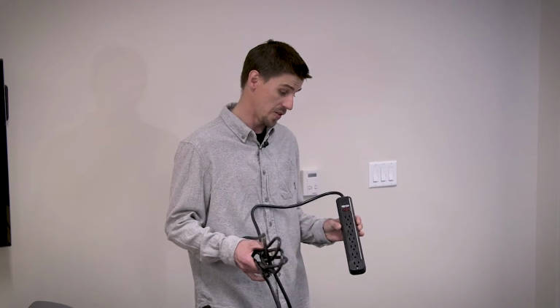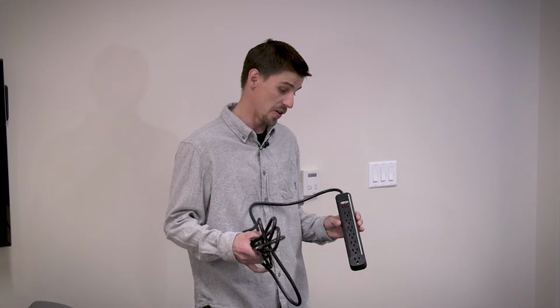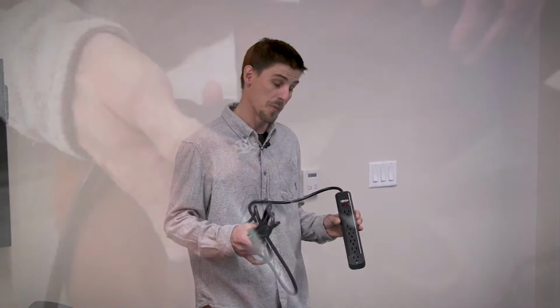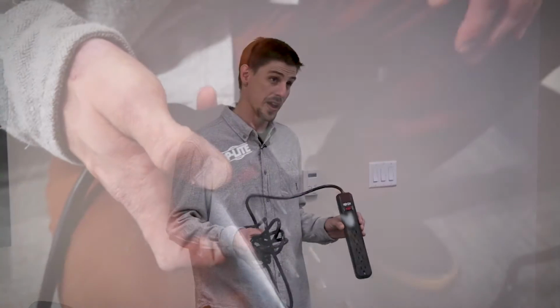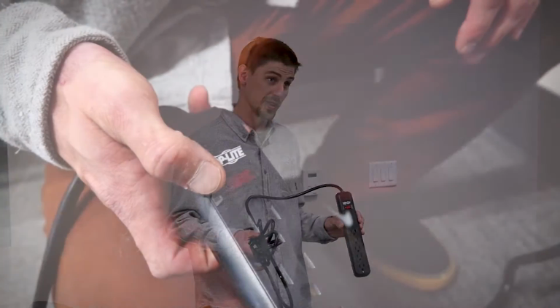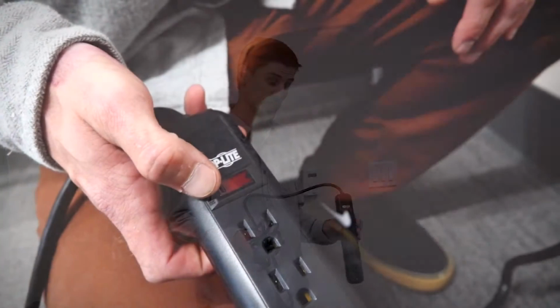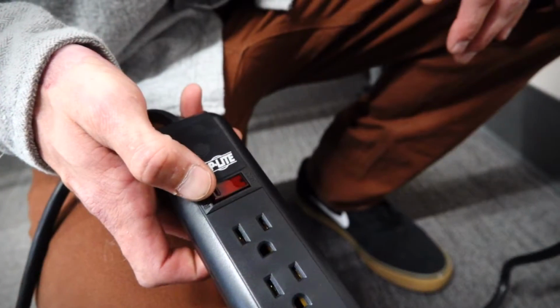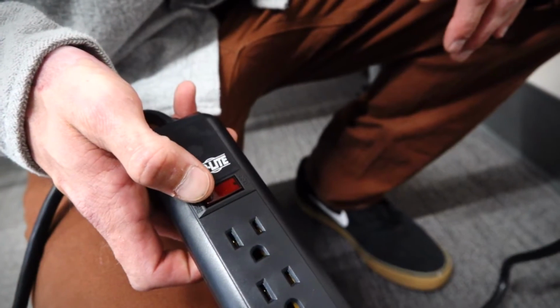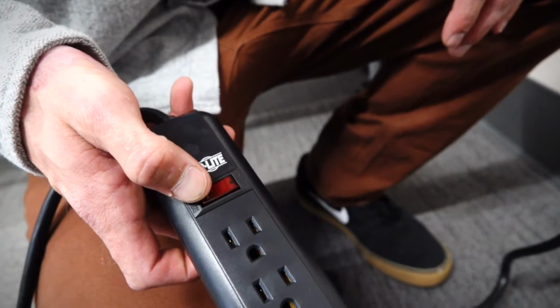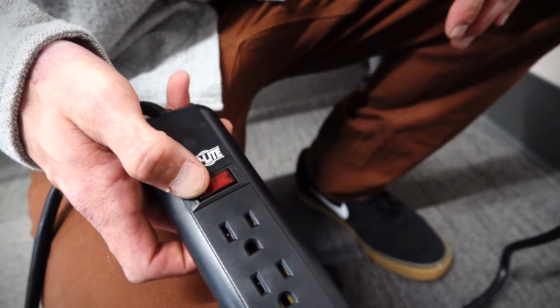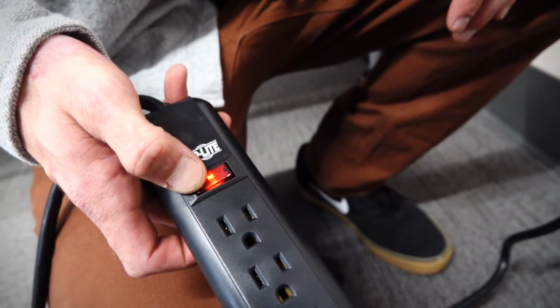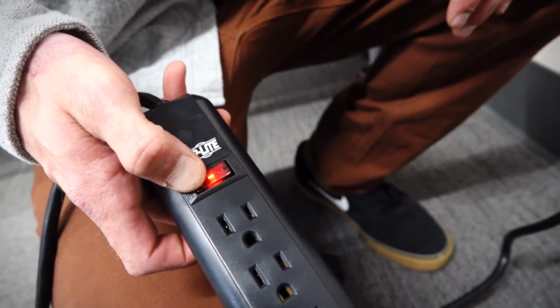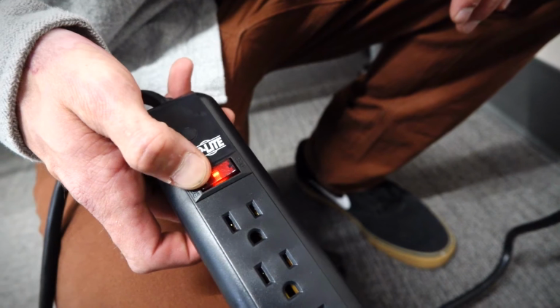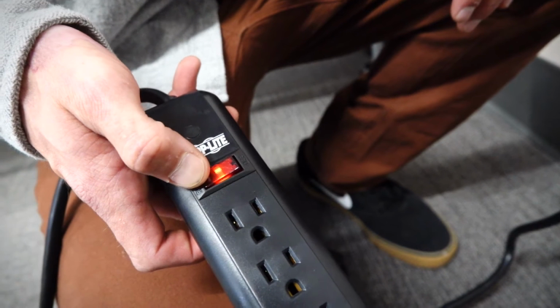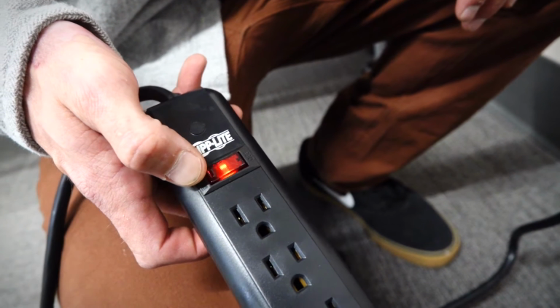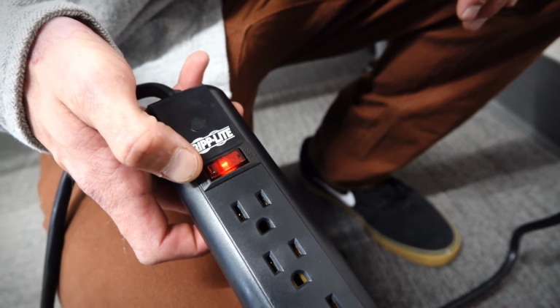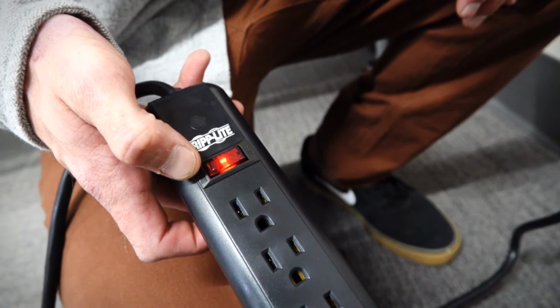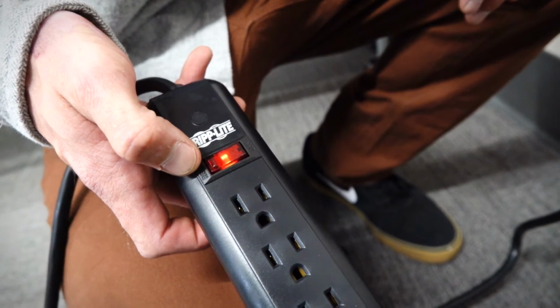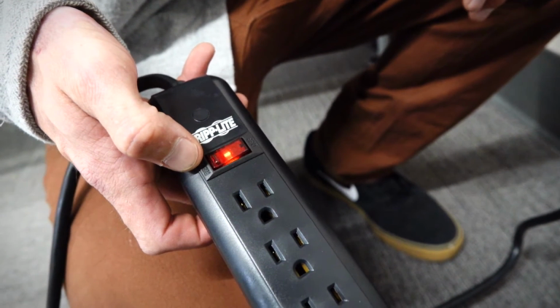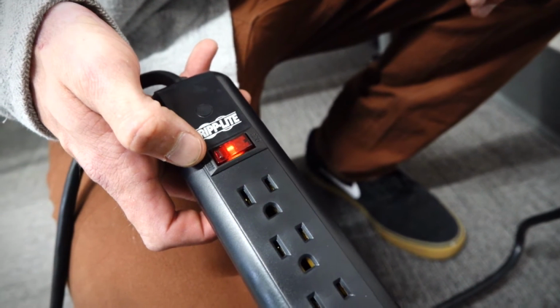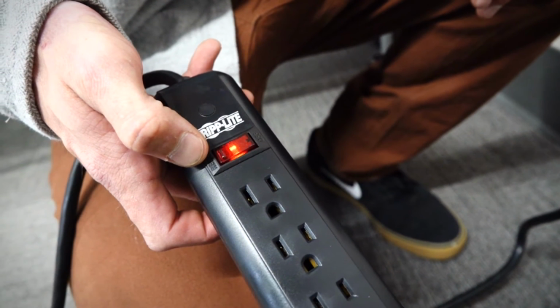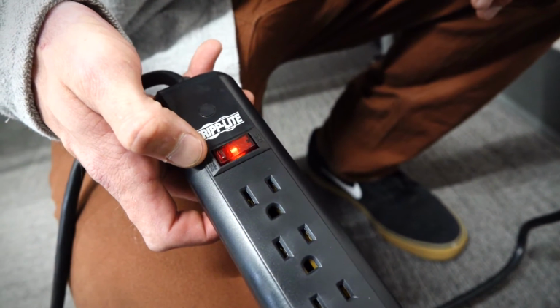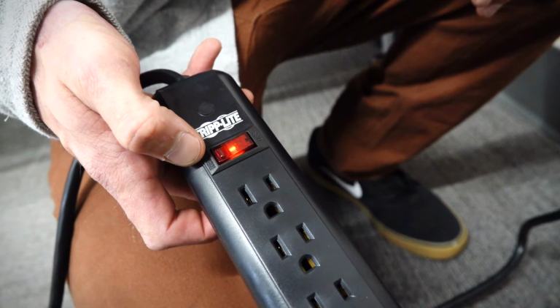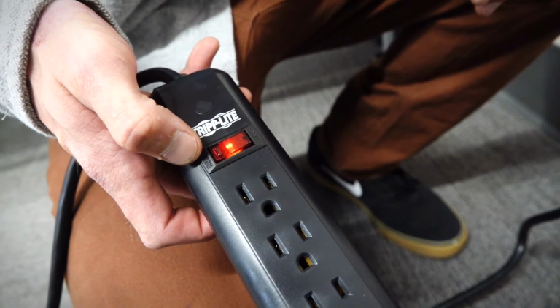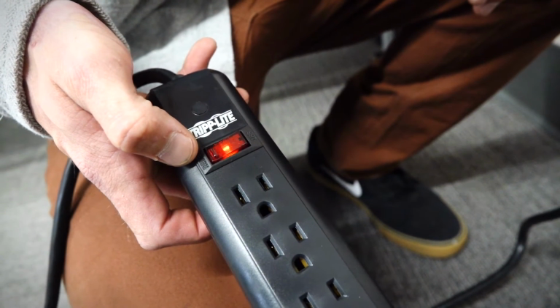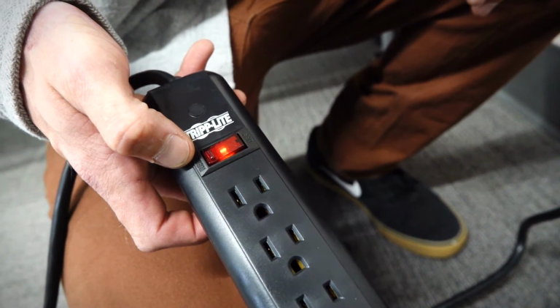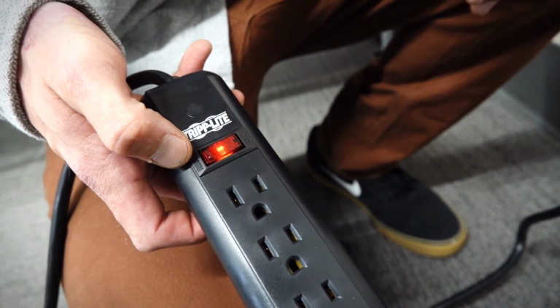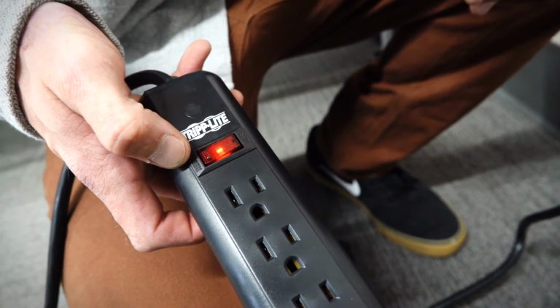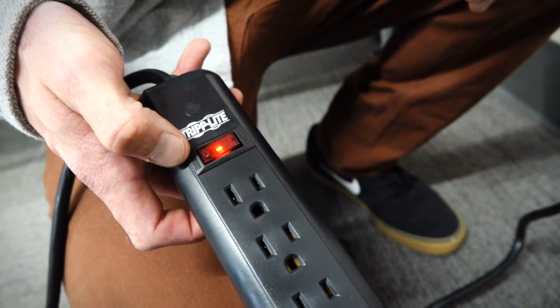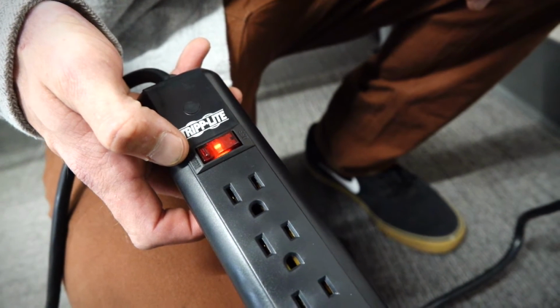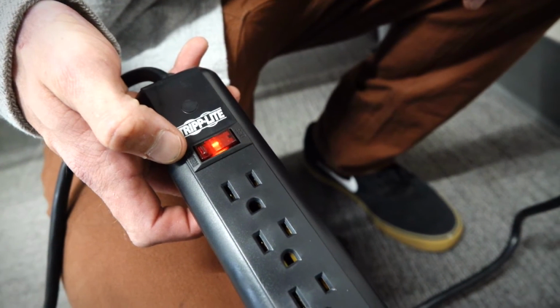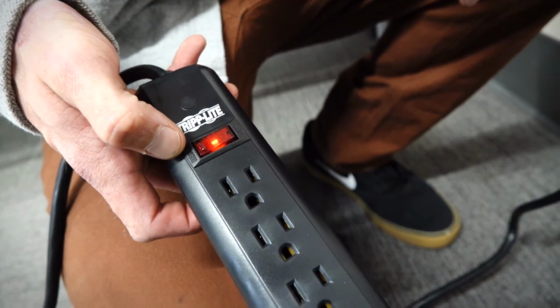The other main reason why you would want to use one is to possibly save your electronics from a surge or a lightning strike.